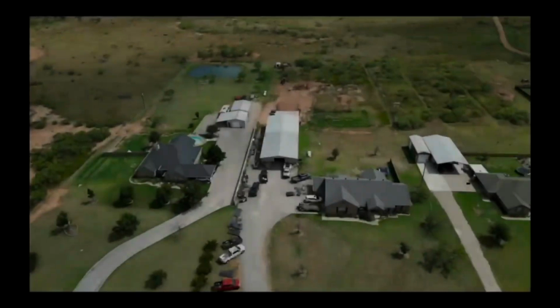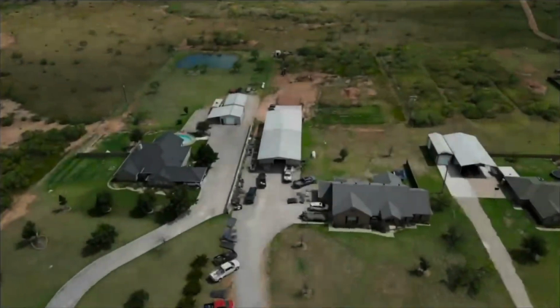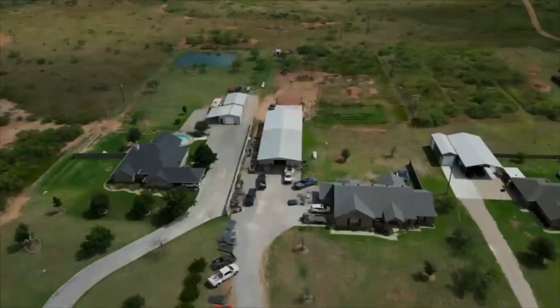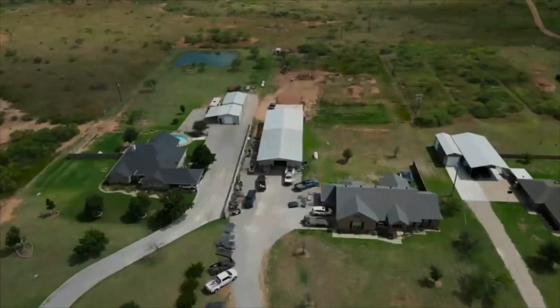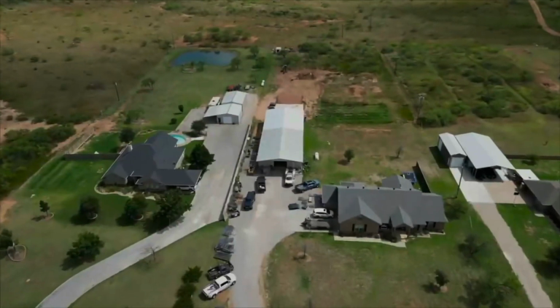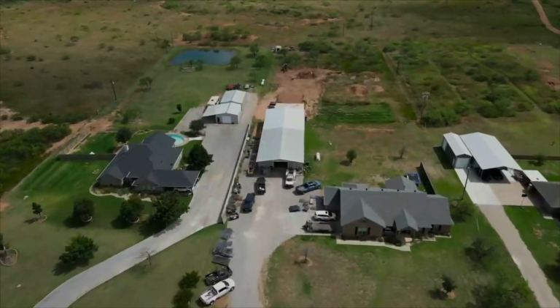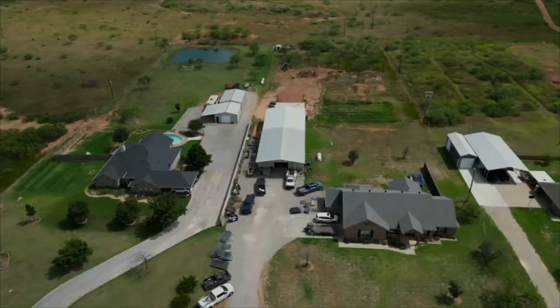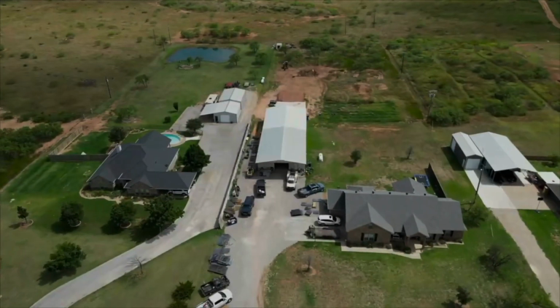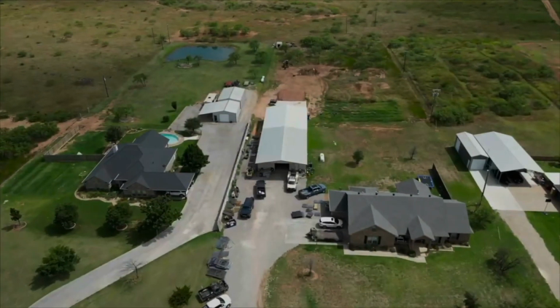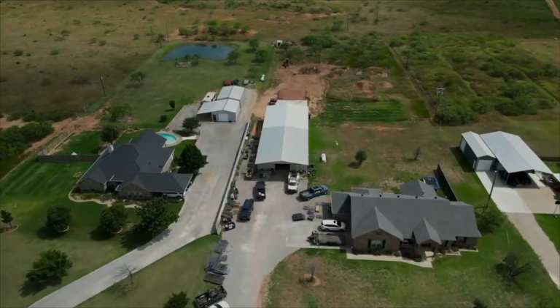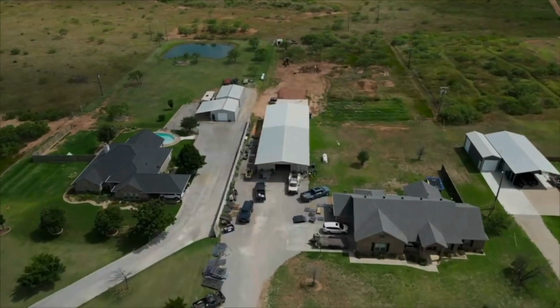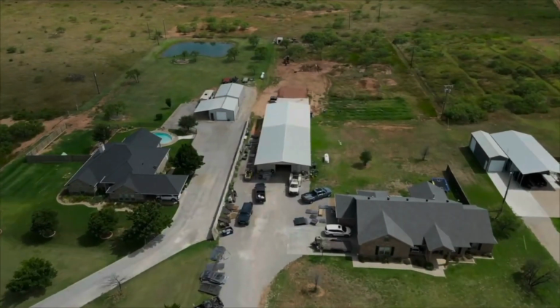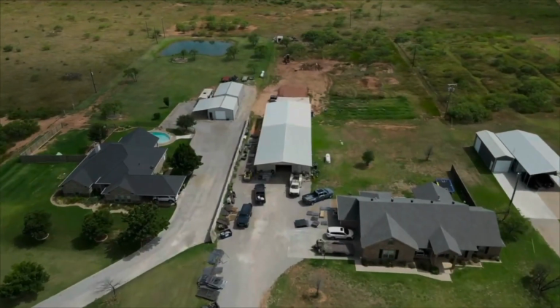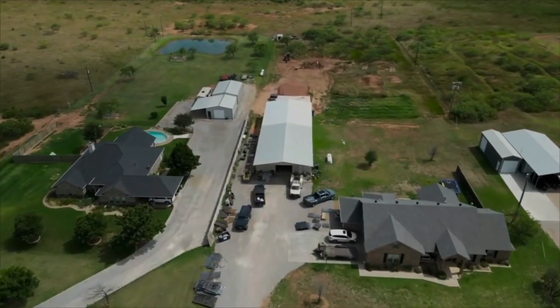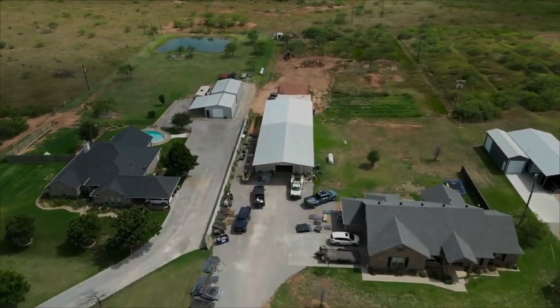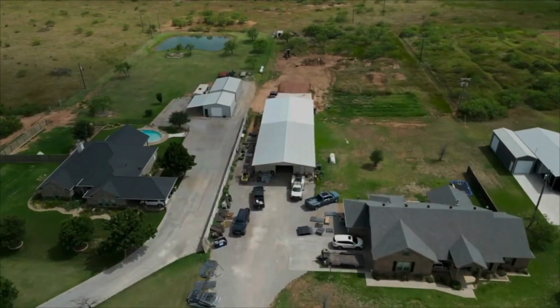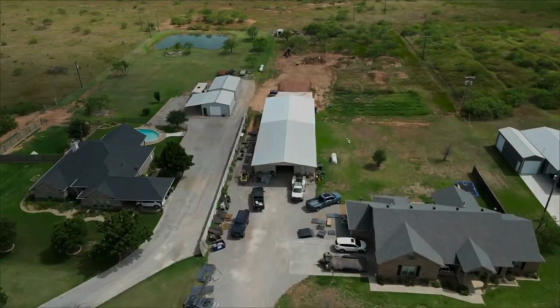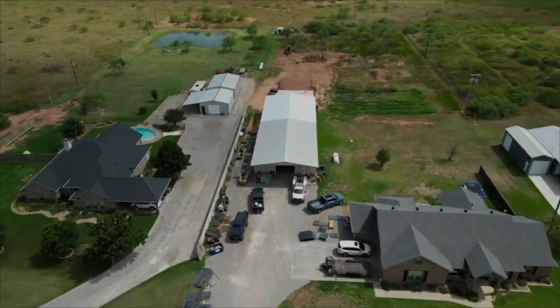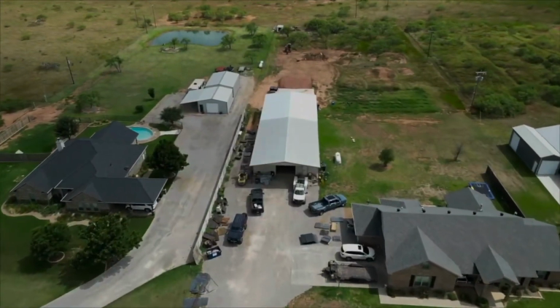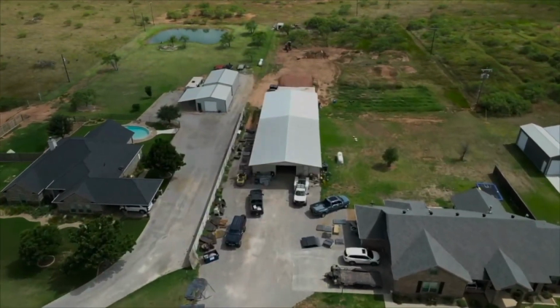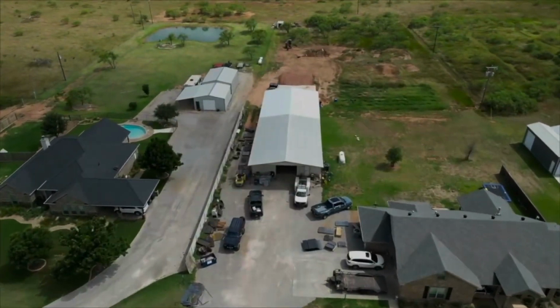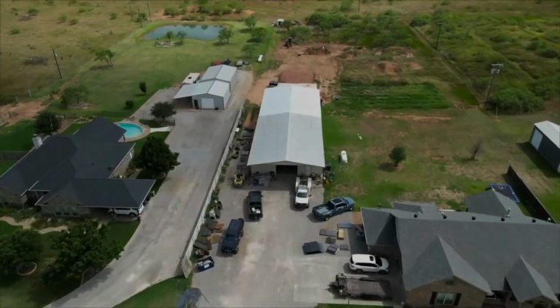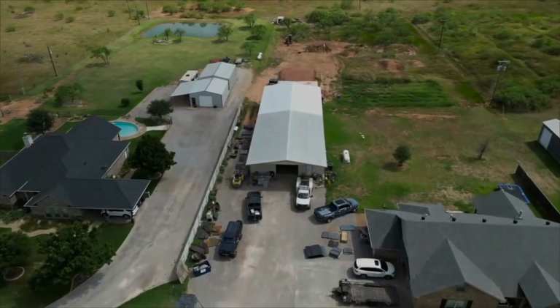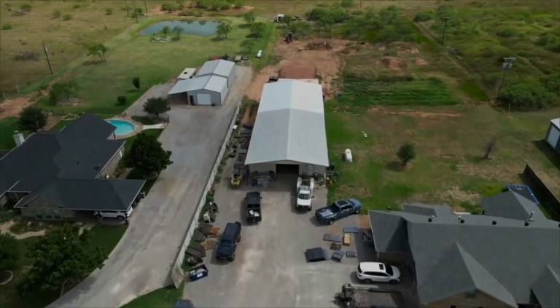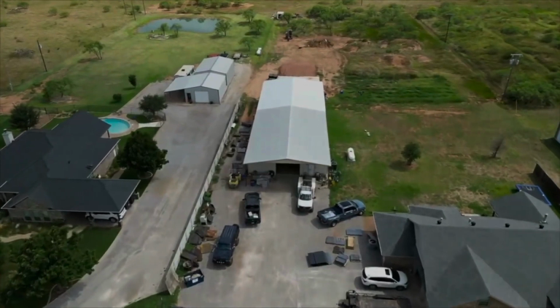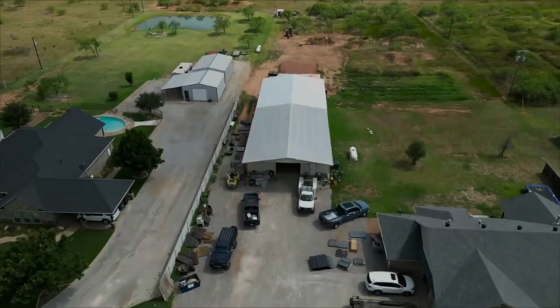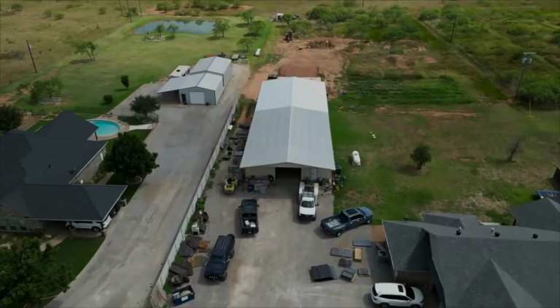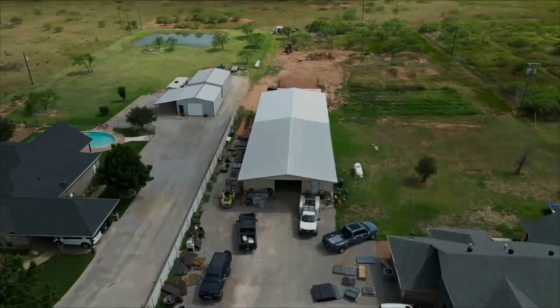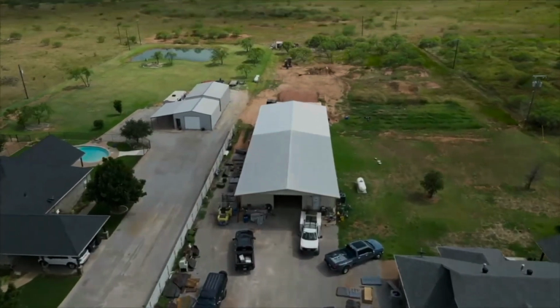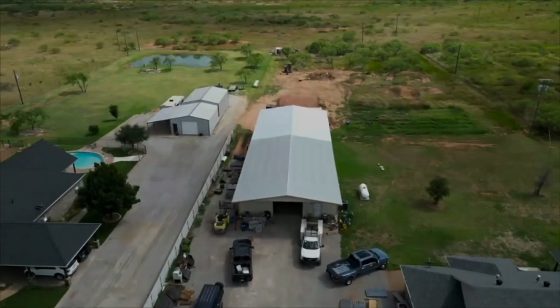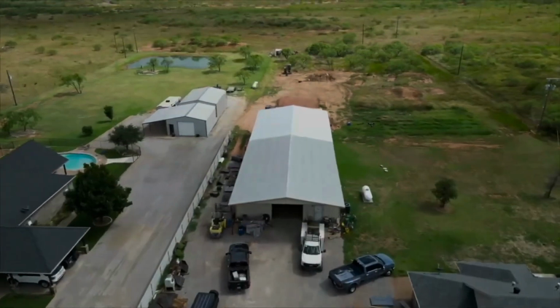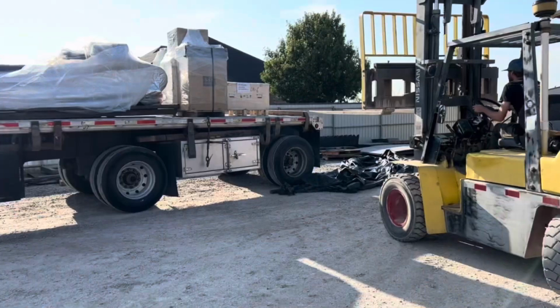Hey, I got an idea. Let's see if we can fit a 41-foot machine into this already crowded shop. Here we go.